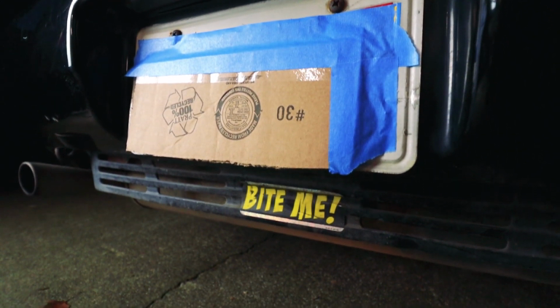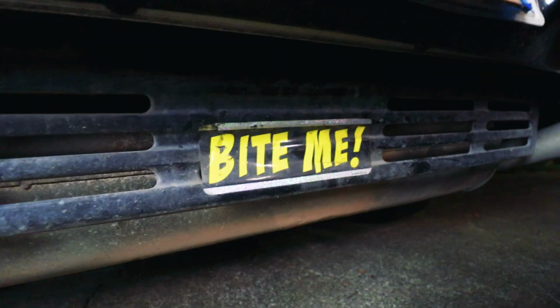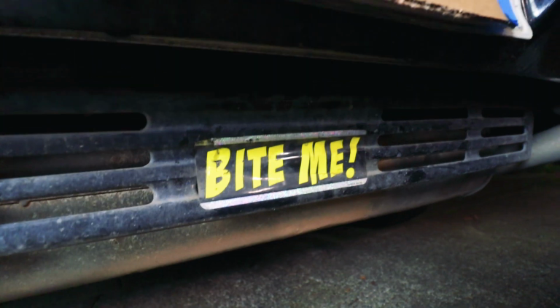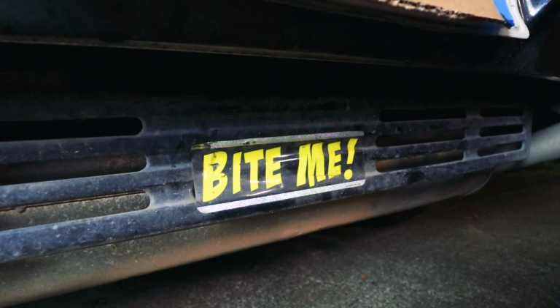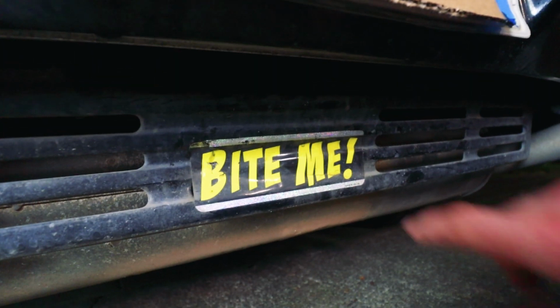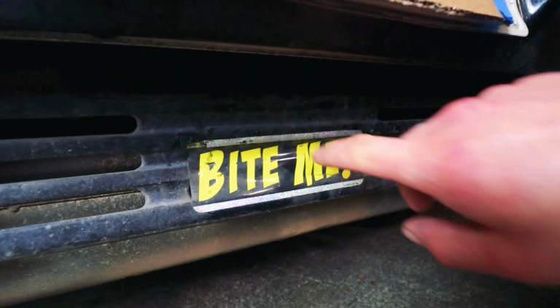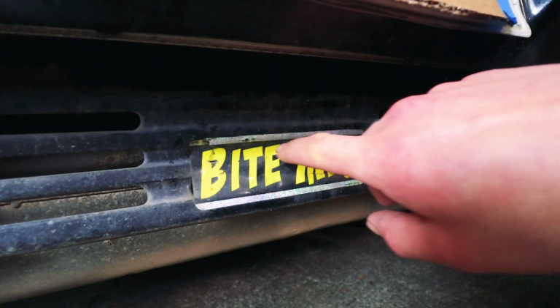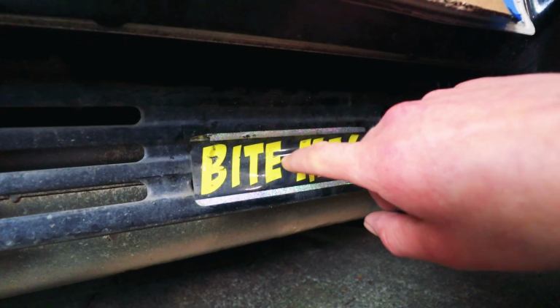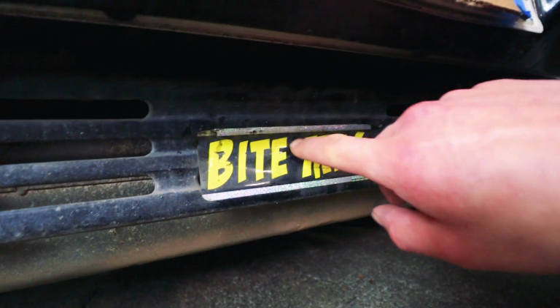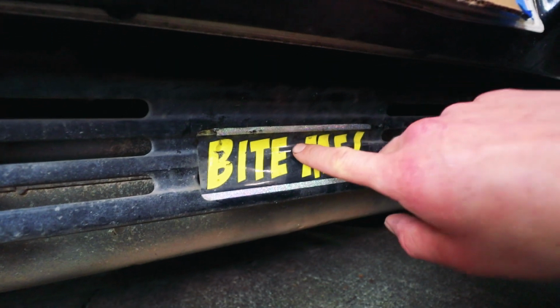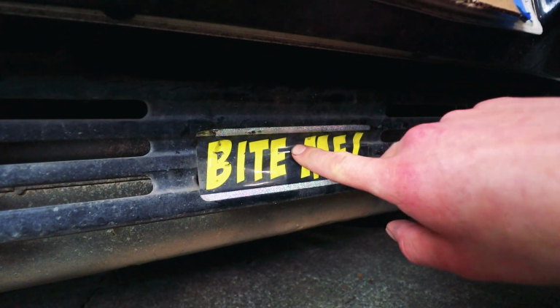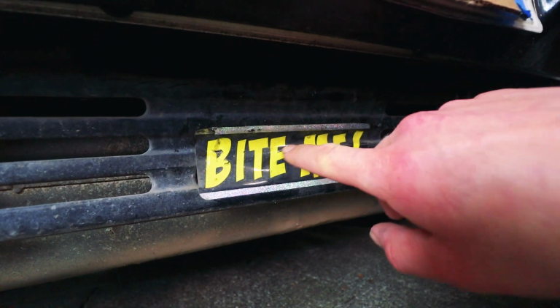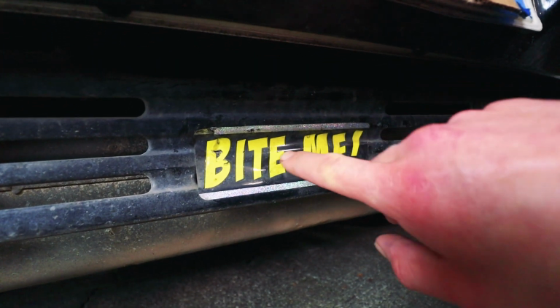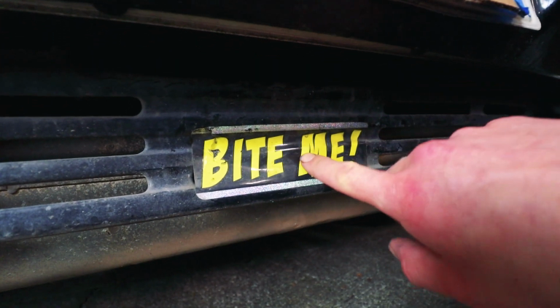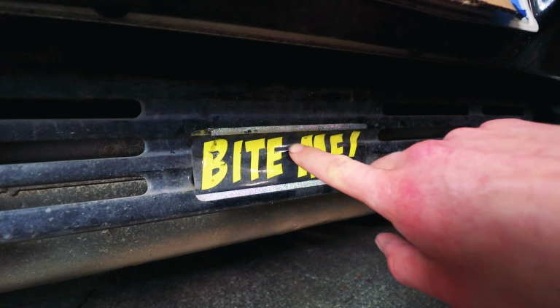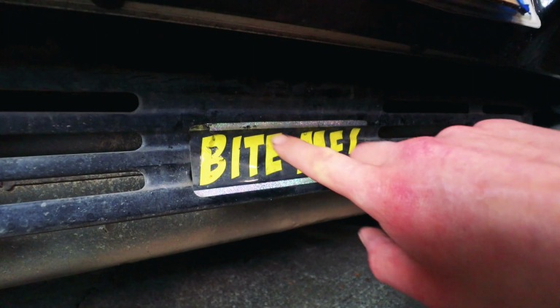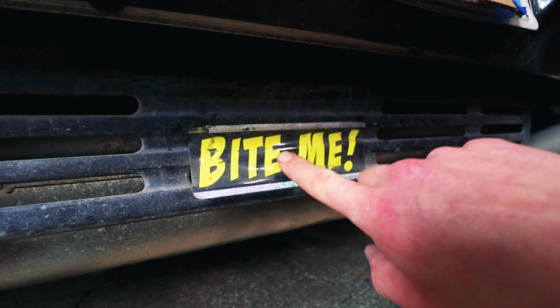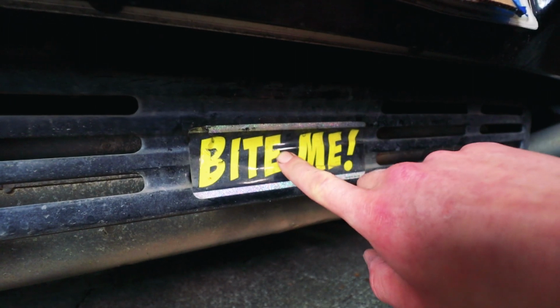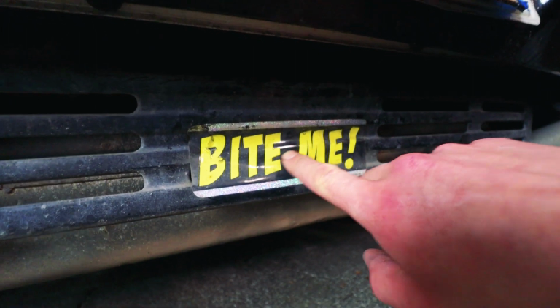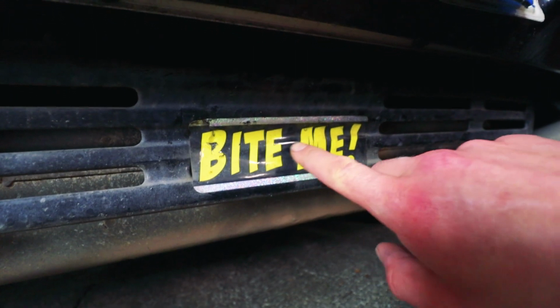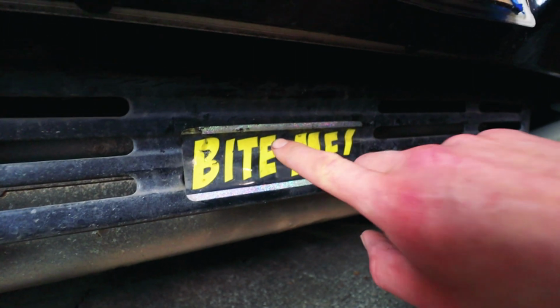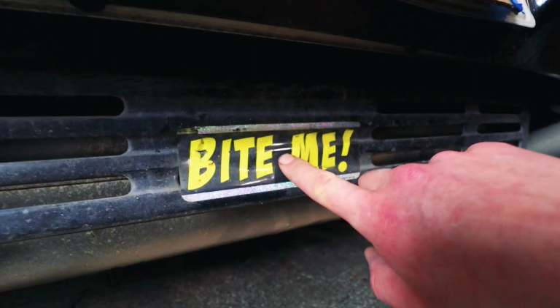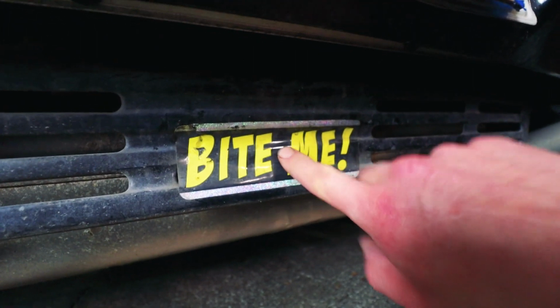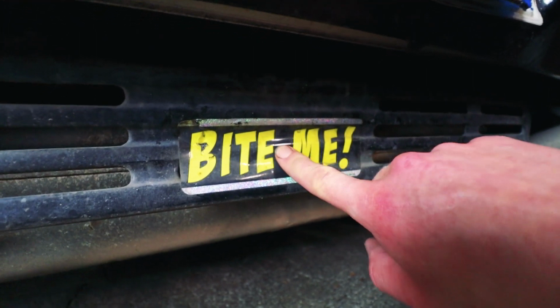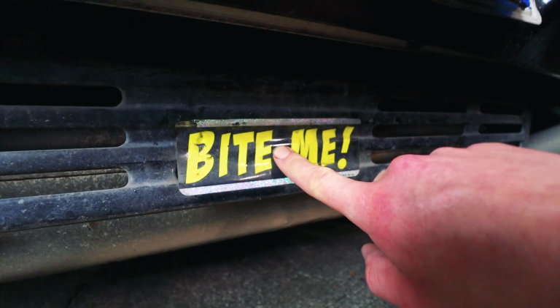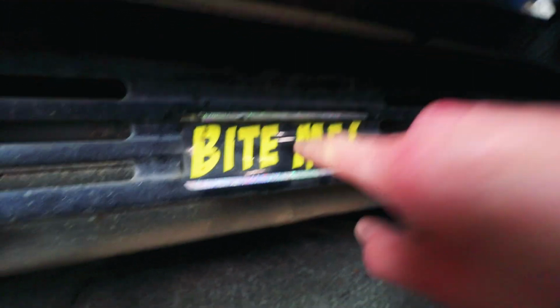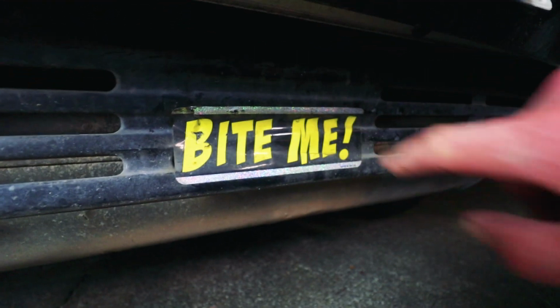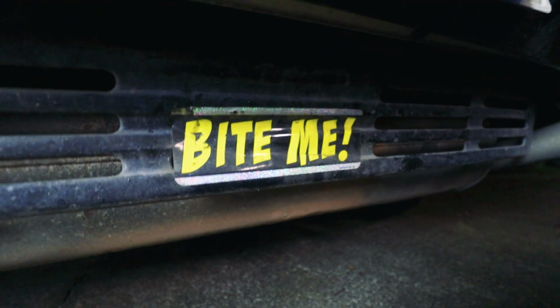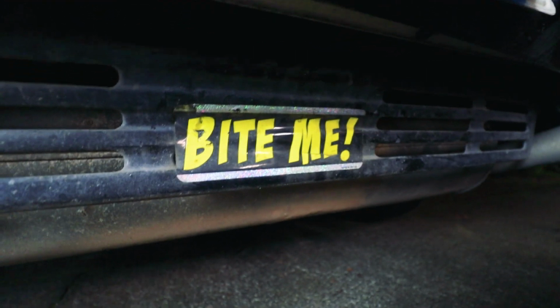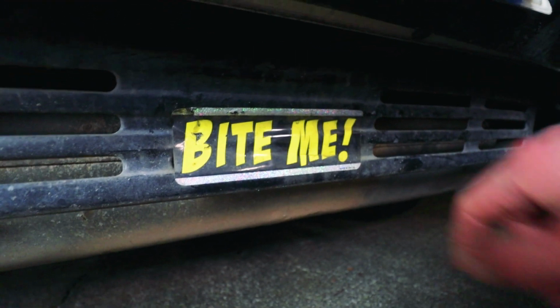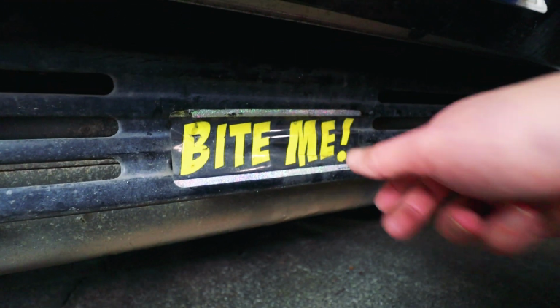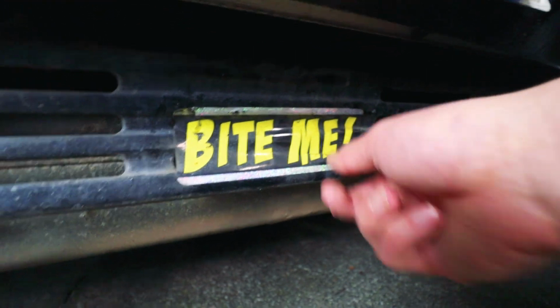Sorry guys, this period-correct 1993 'bite me' sticker — it's just gotta go.